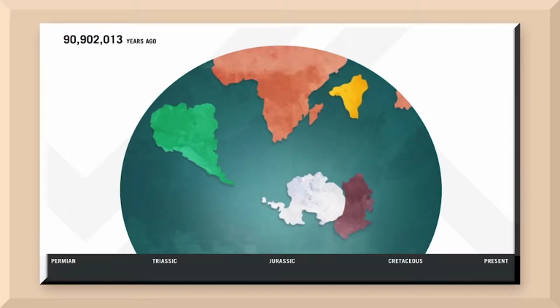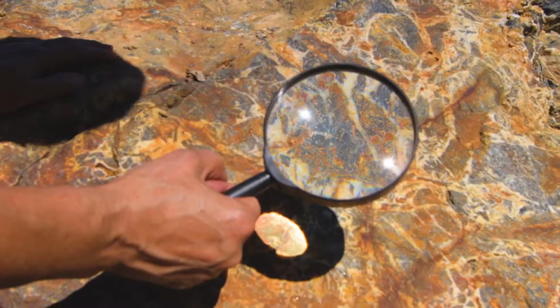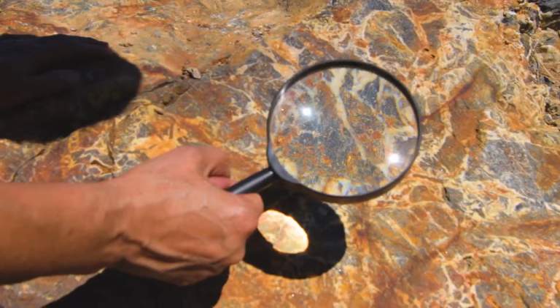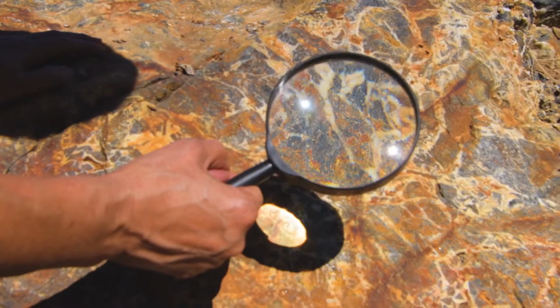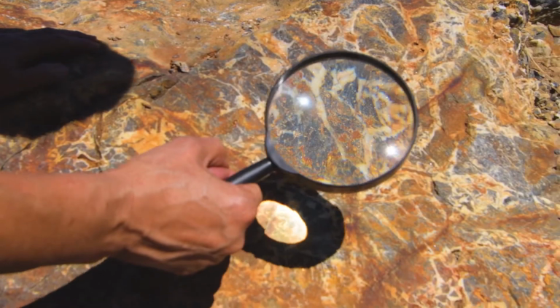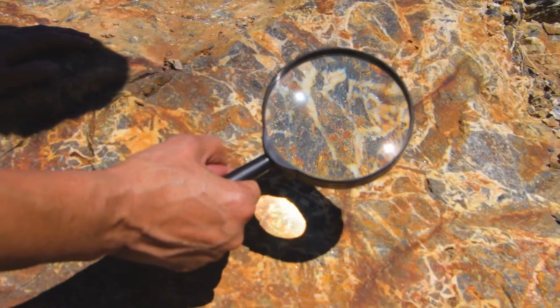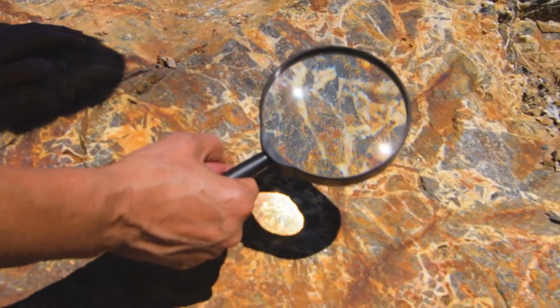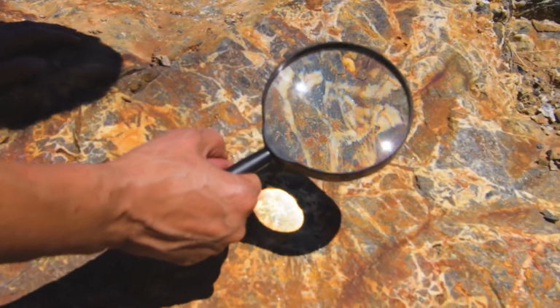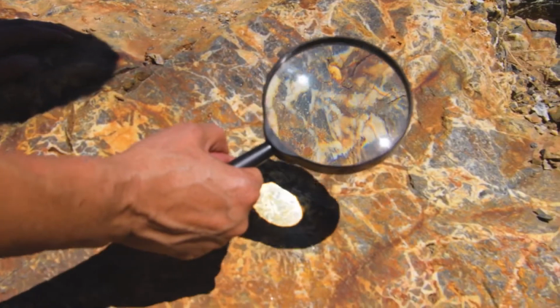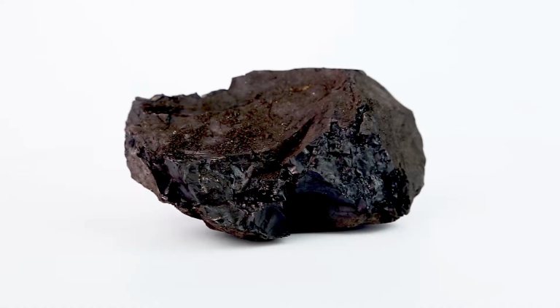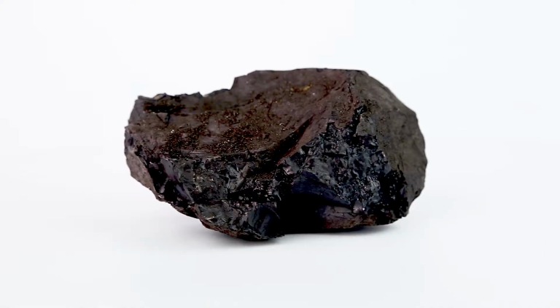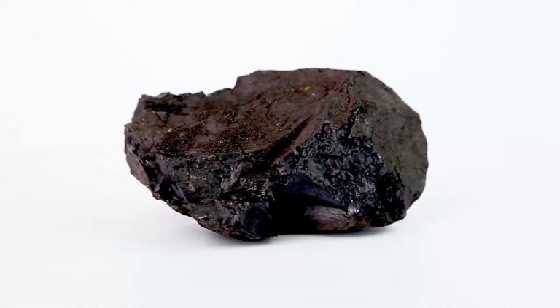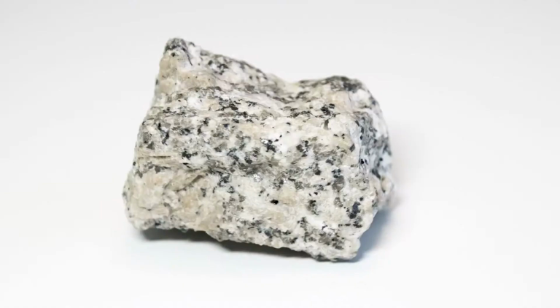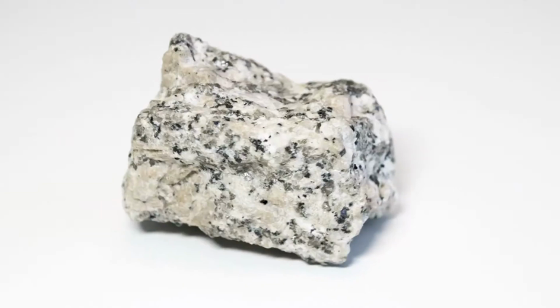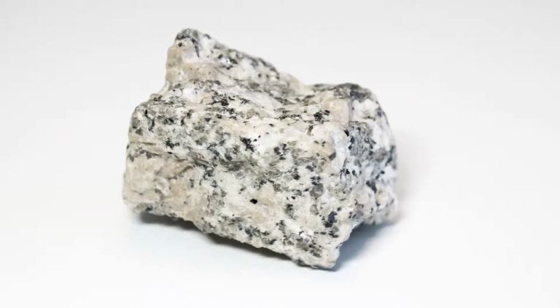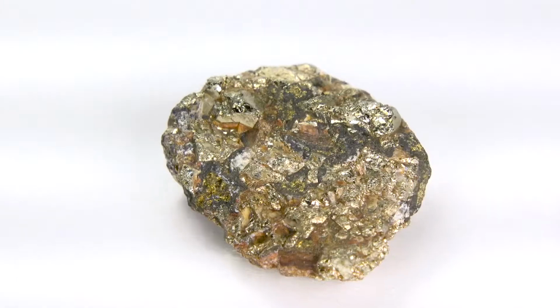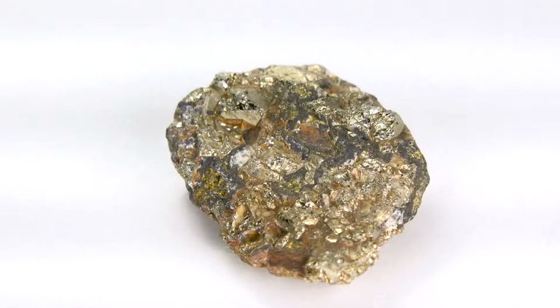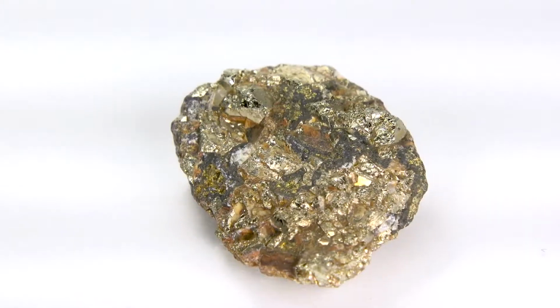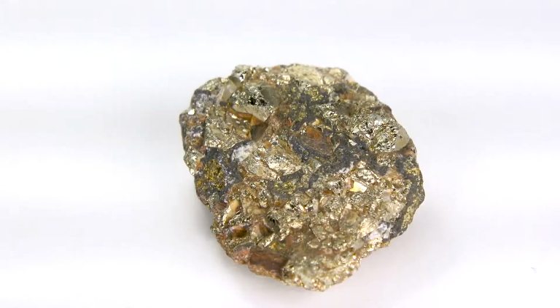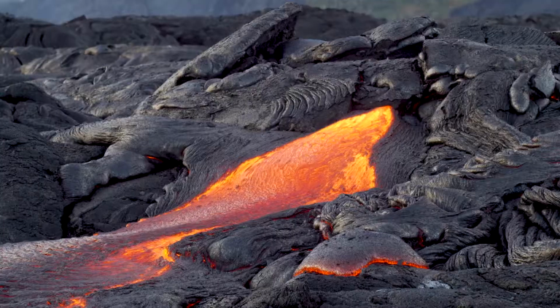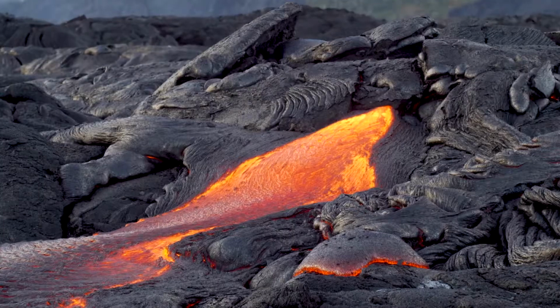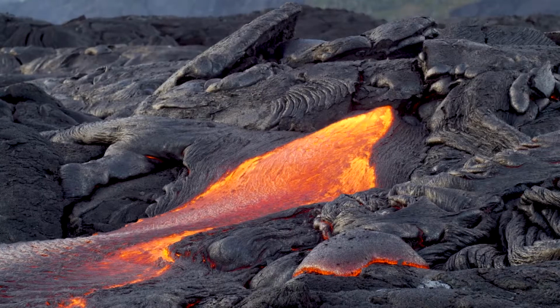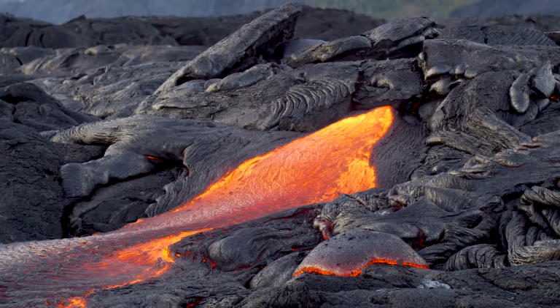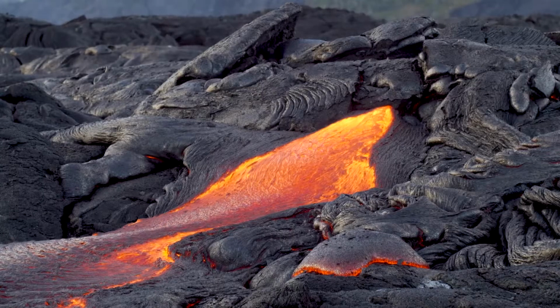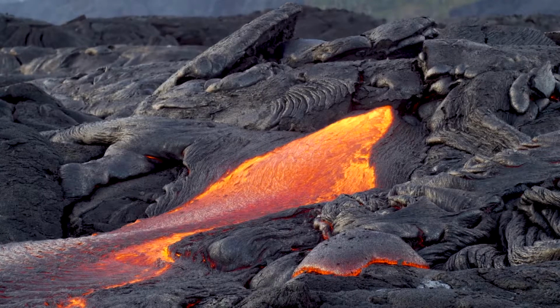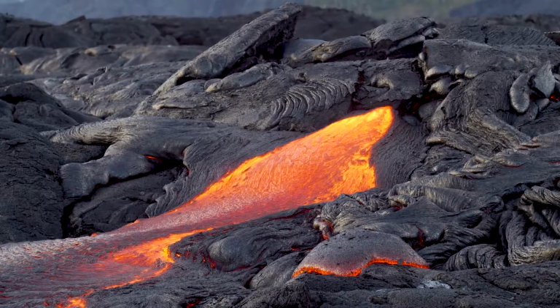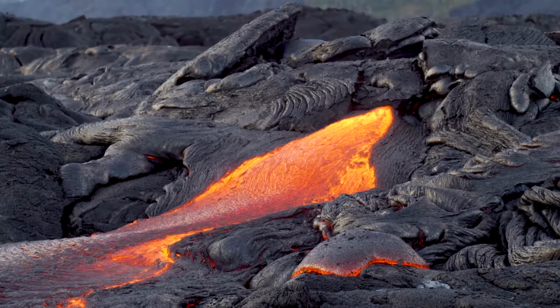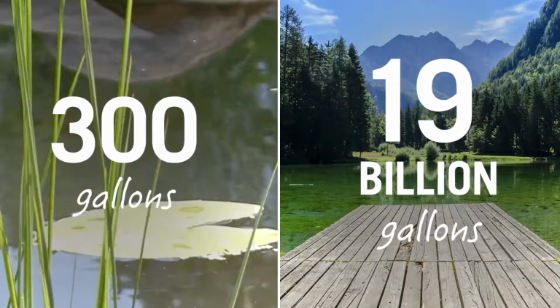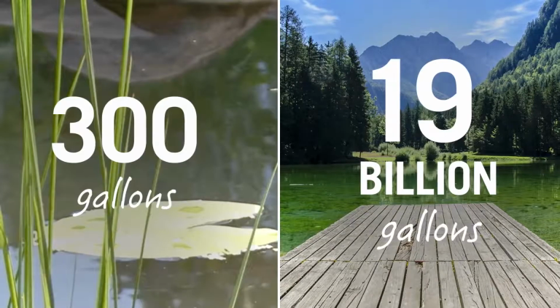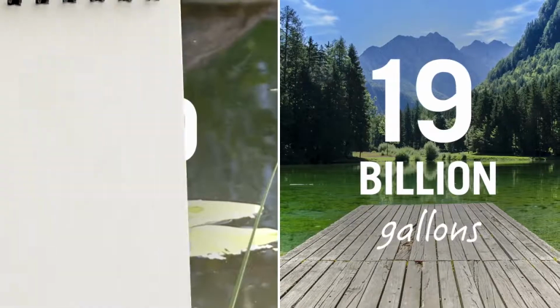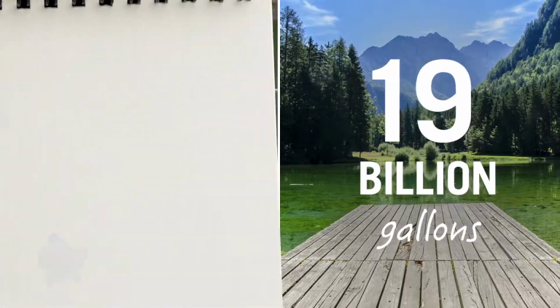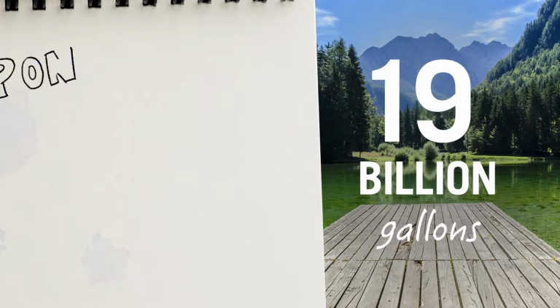Then you'll take a look at different types of rocks, the rock cycle, and Earth's resources.